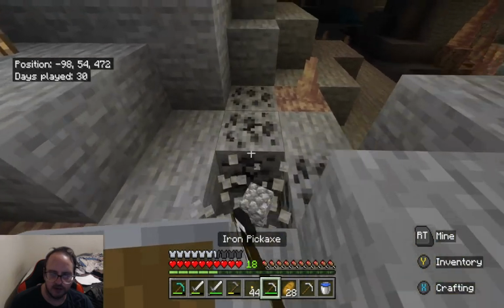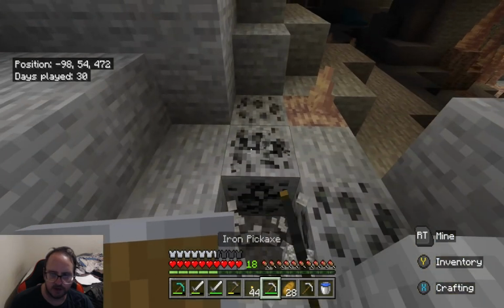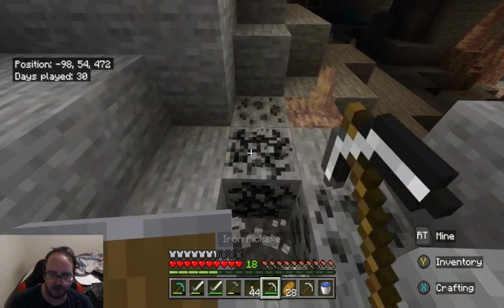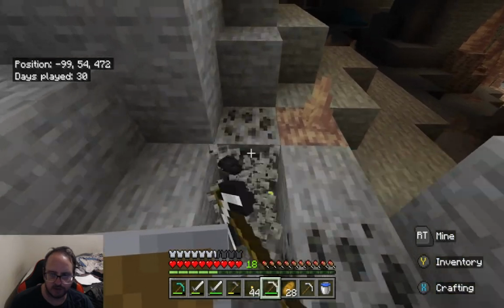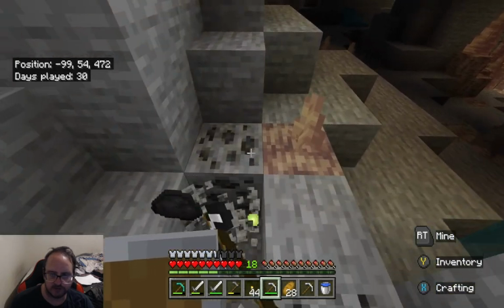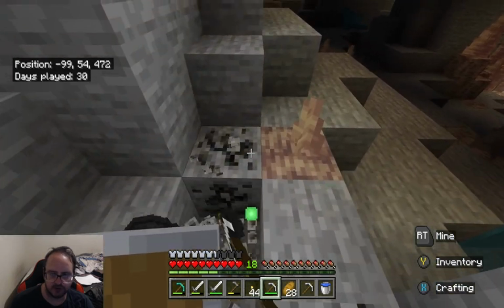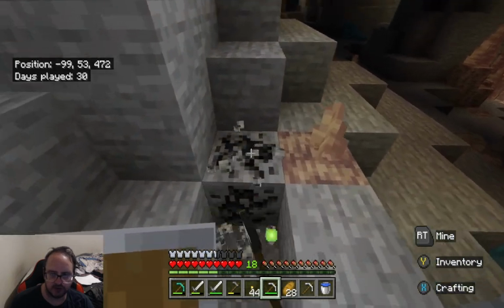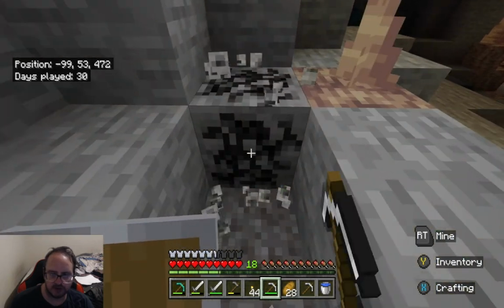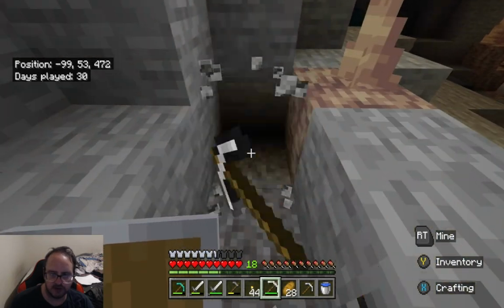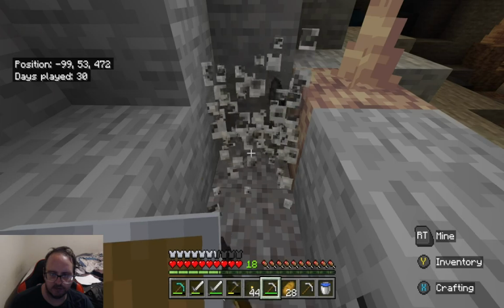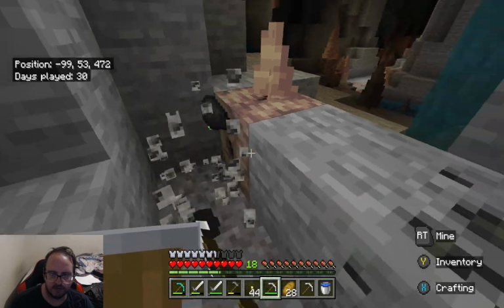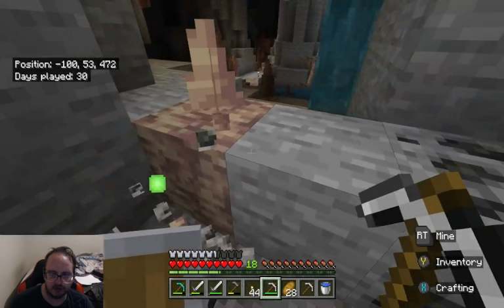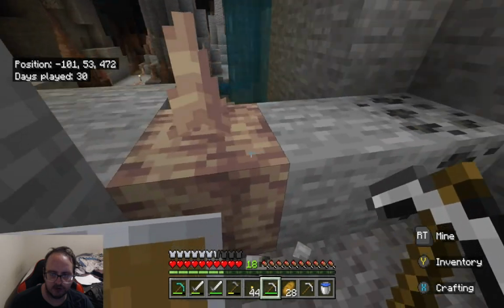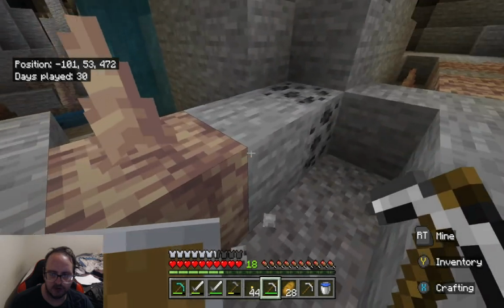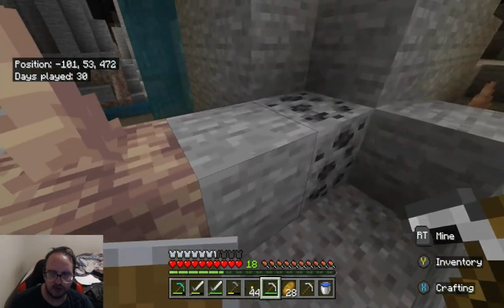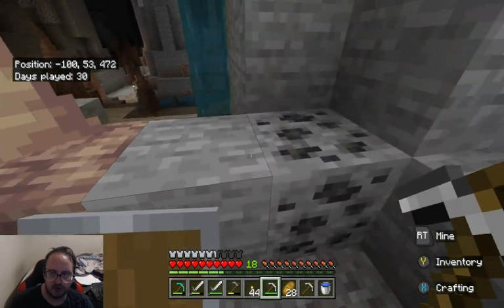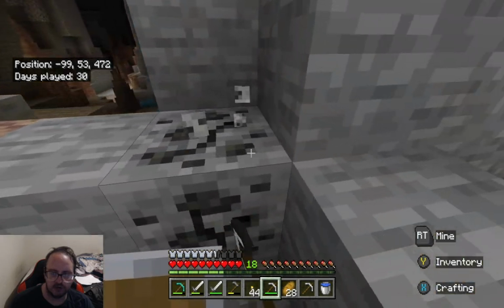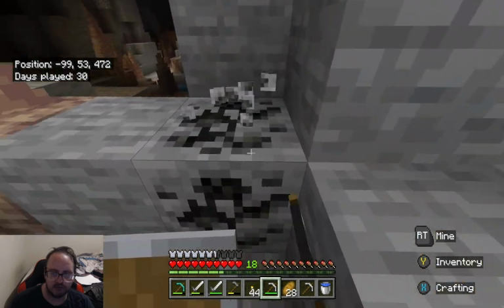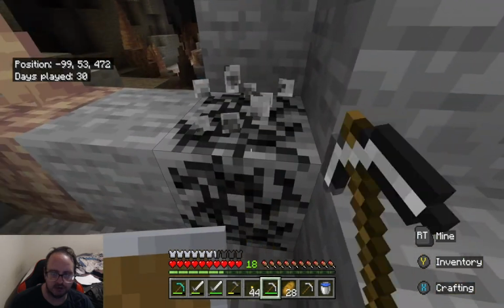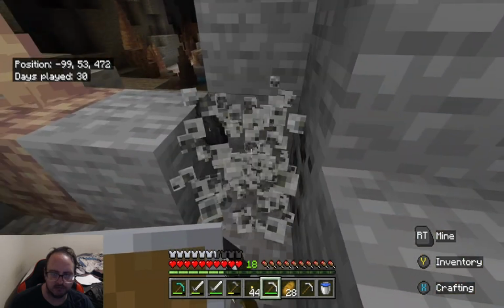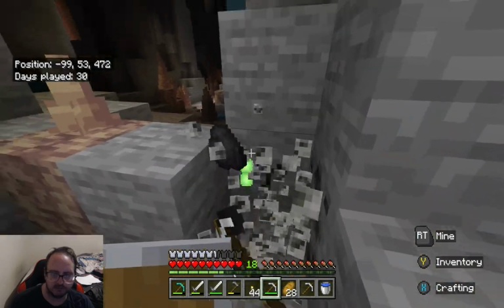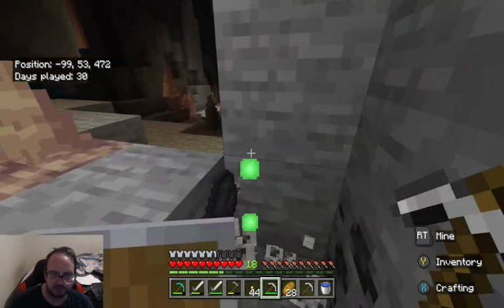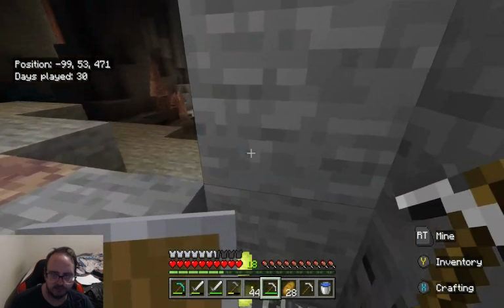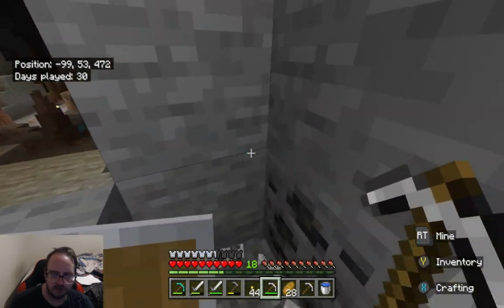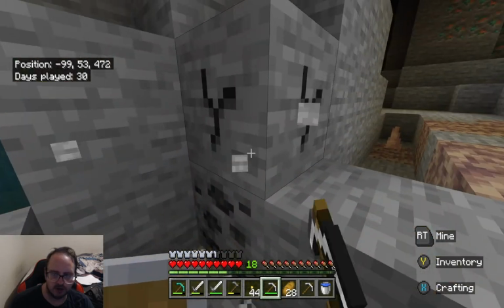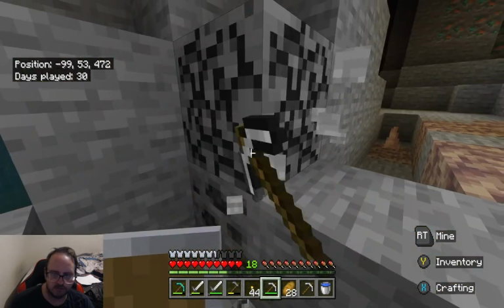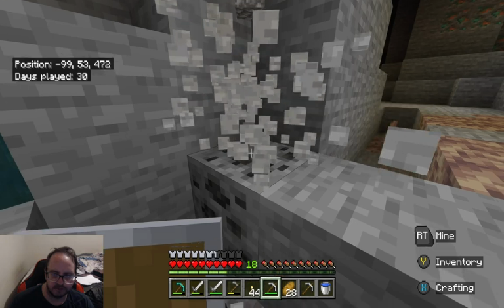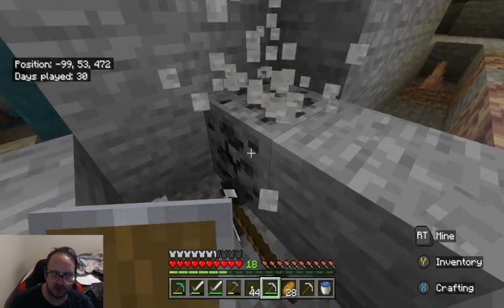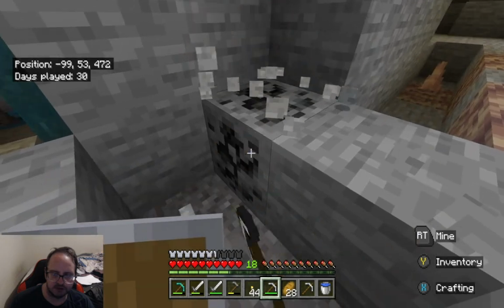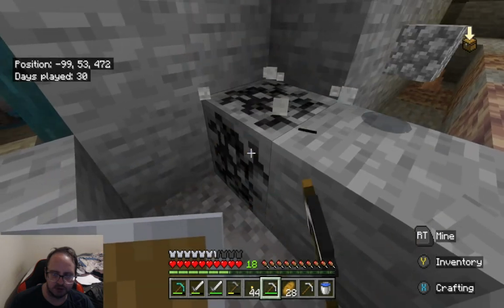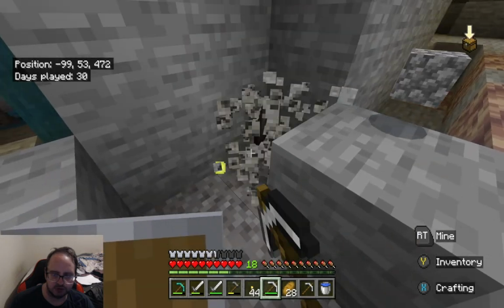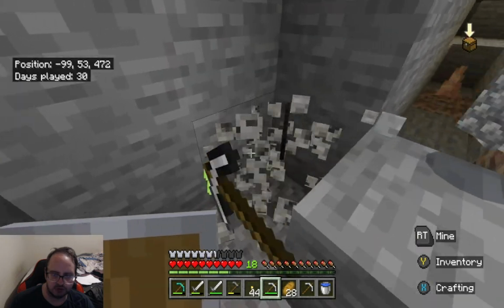I've got something we can go this way for. Get our torches out. I think I should have made more, oh well. That's a torch — torch down there. Now, hopefully we can find some diamond, guys. If we don't find diamond, not a big deal. Any resource will do, really.